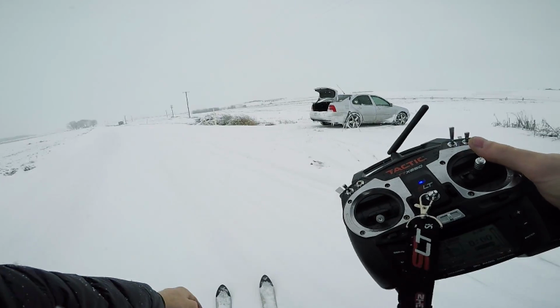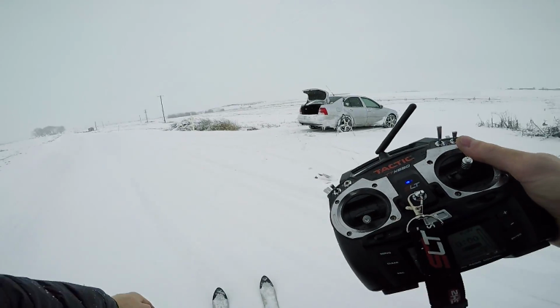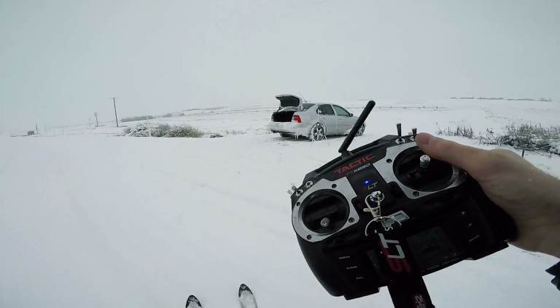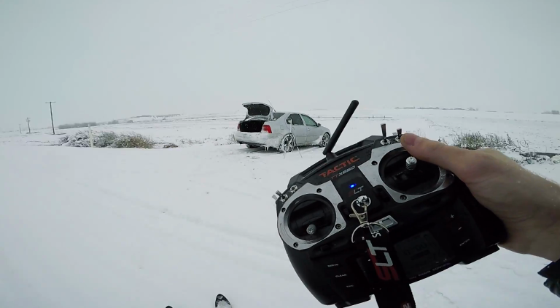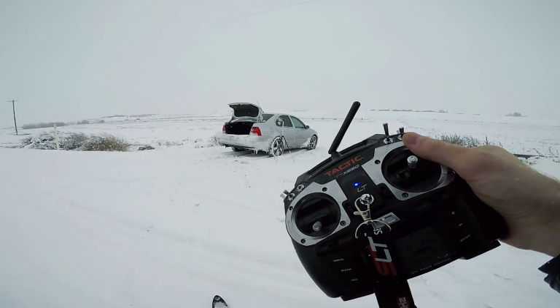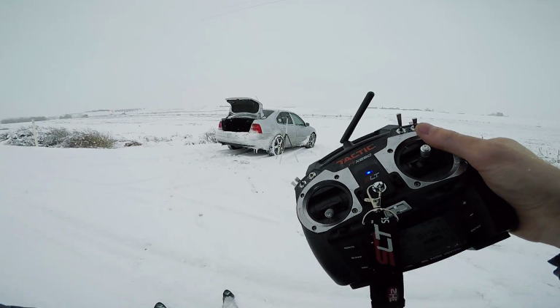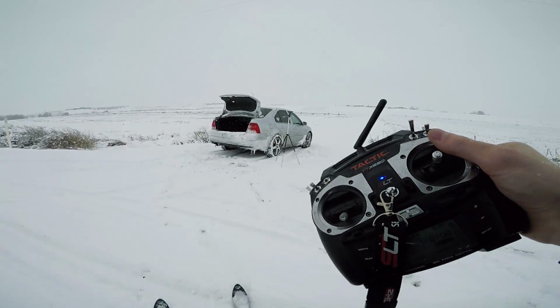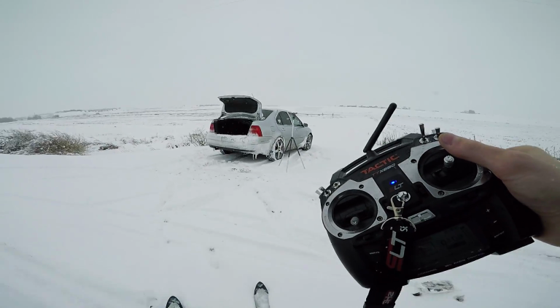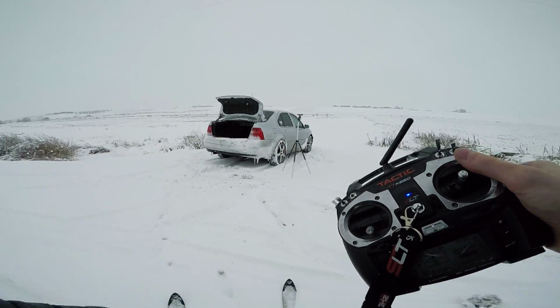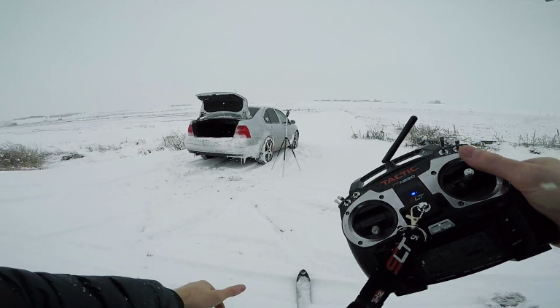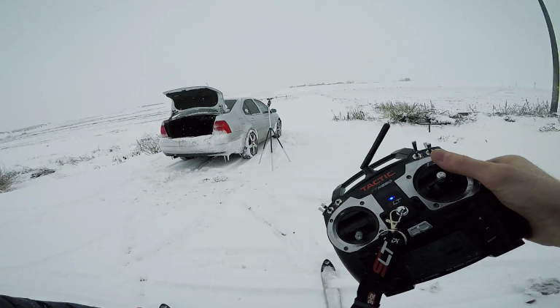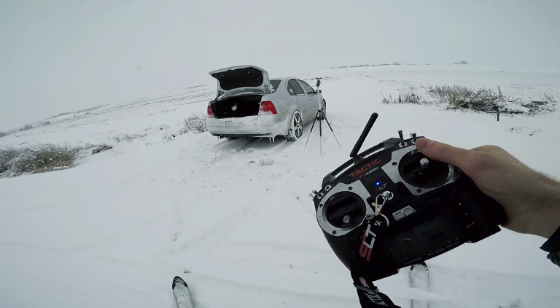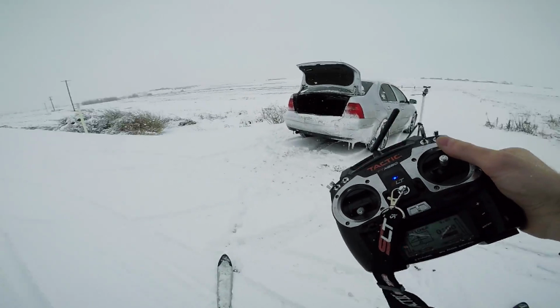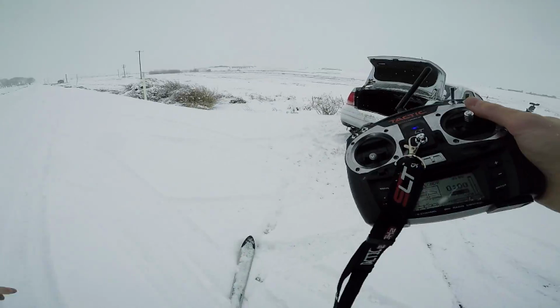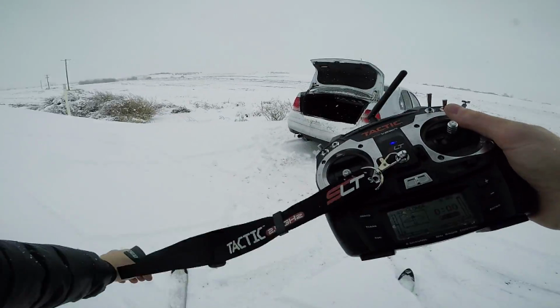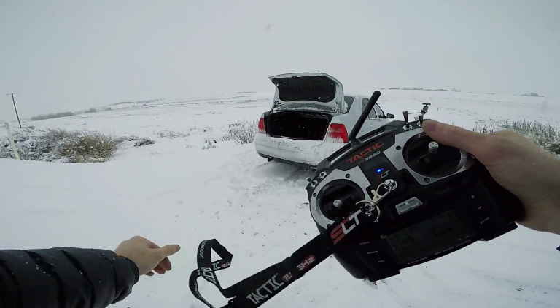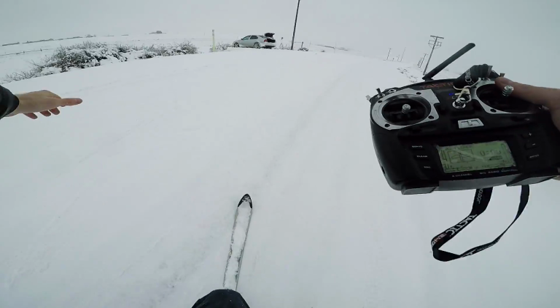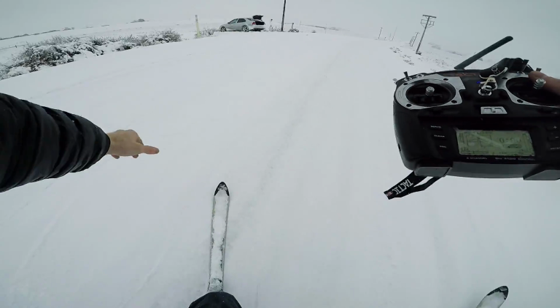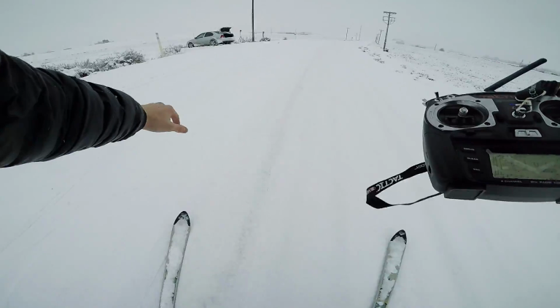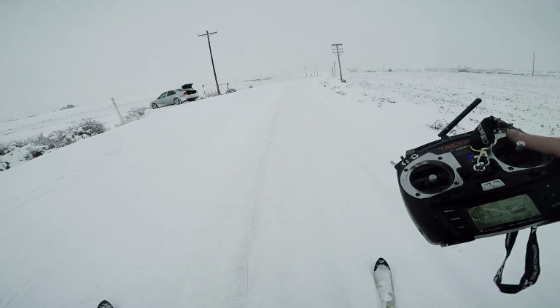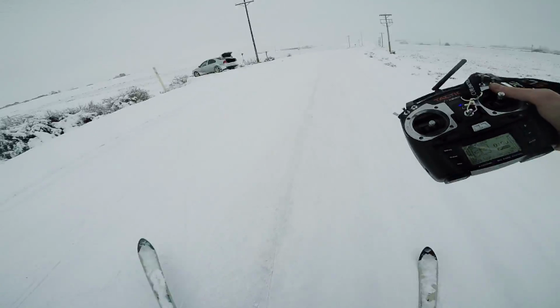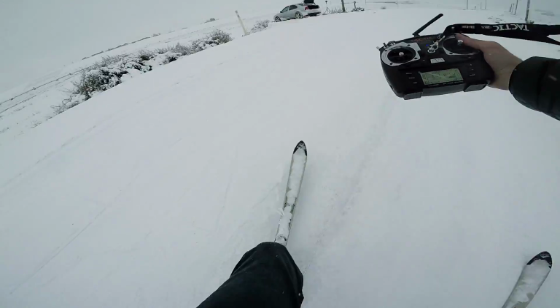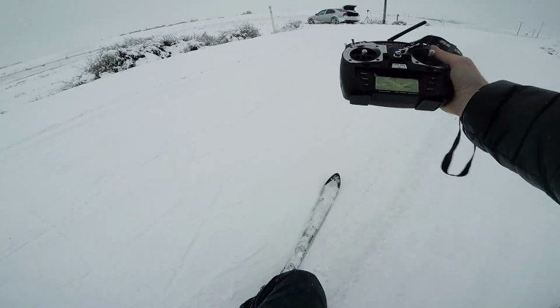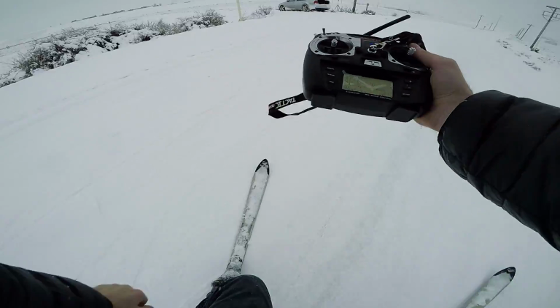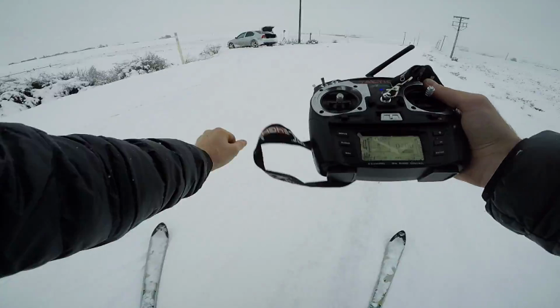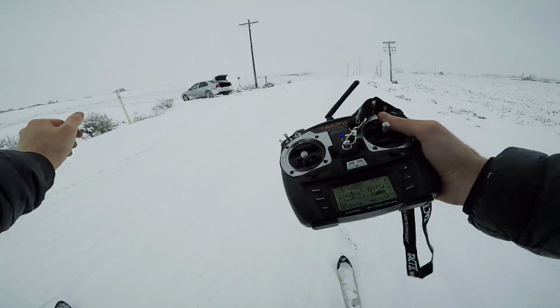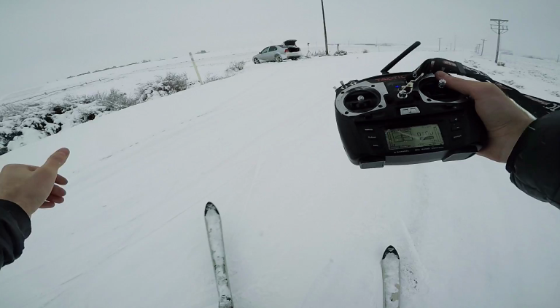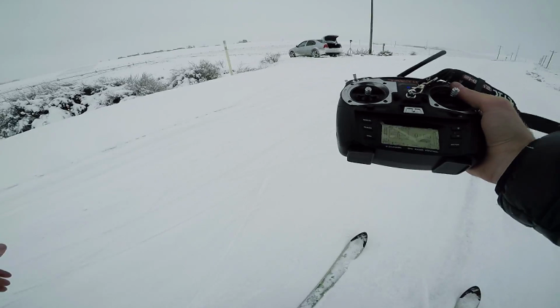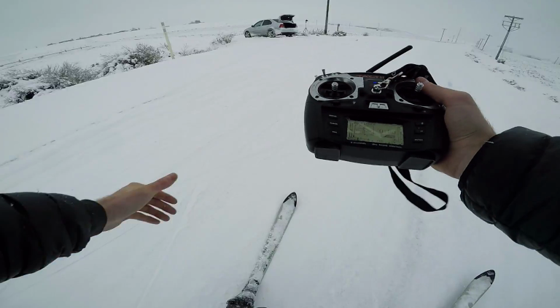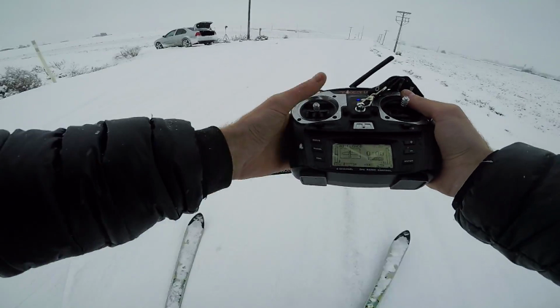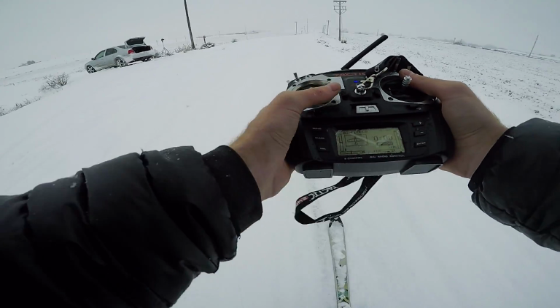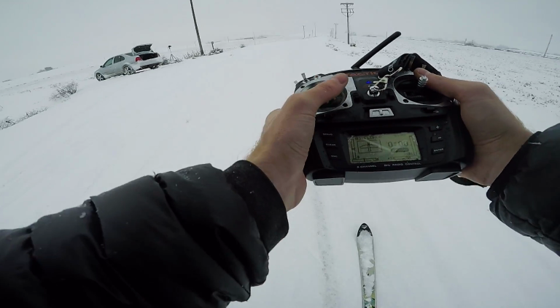That did work, and it was awesome, but it wasn't quite as fast as I'd like. Also, the Emax motor threw a magnet.